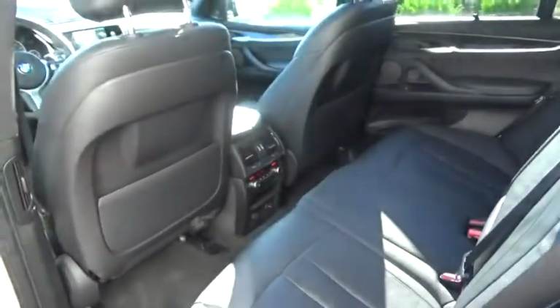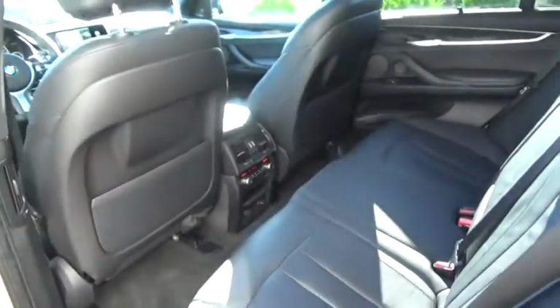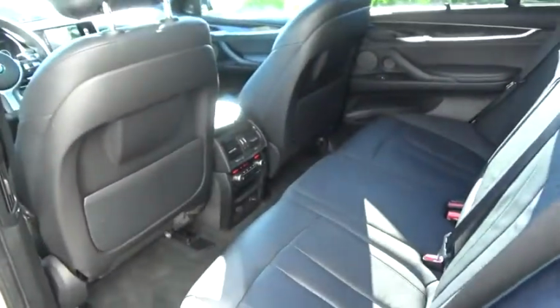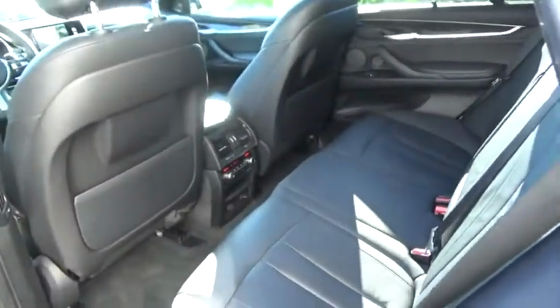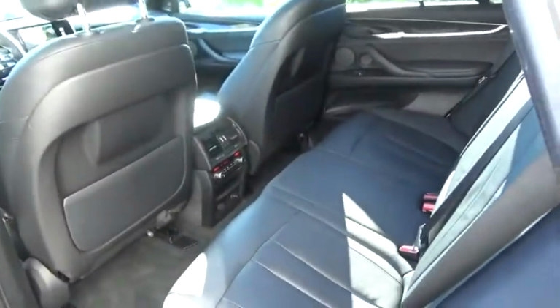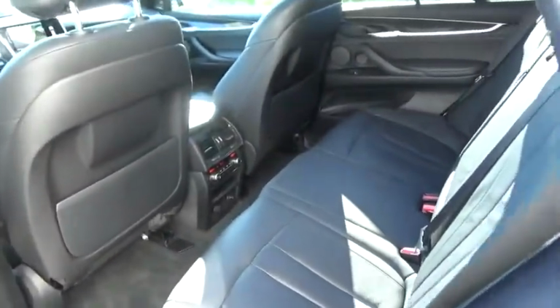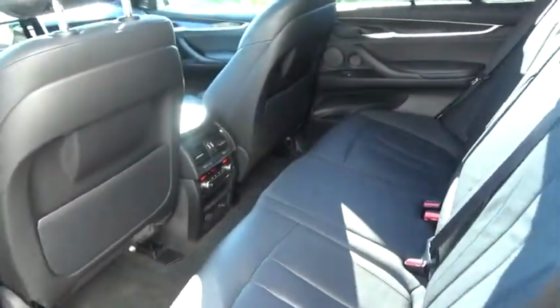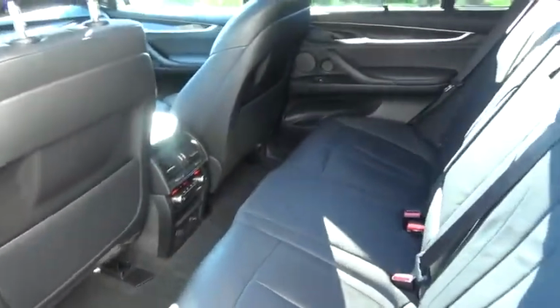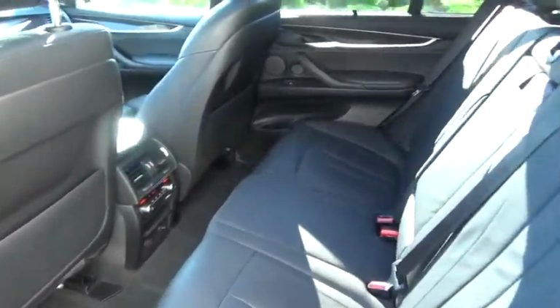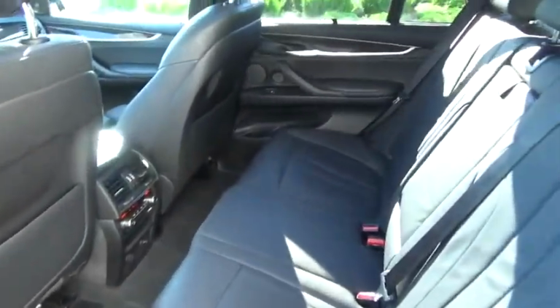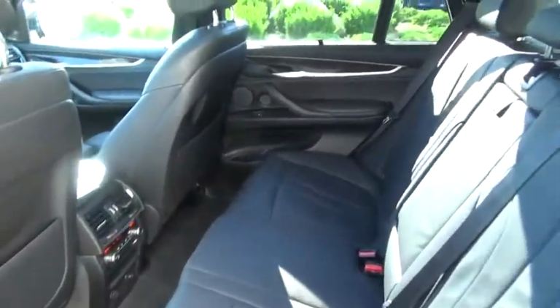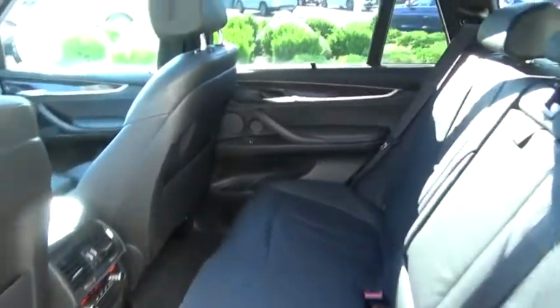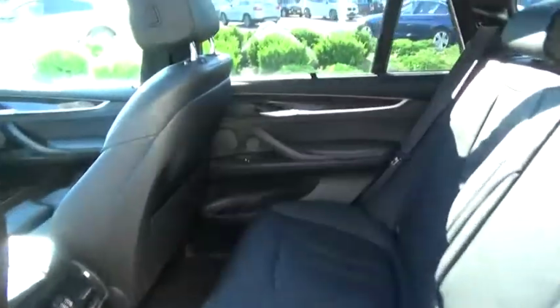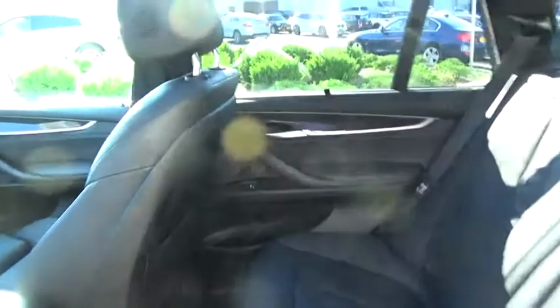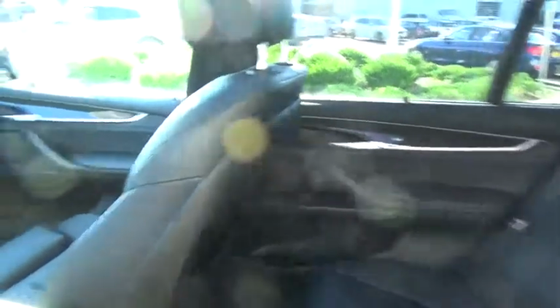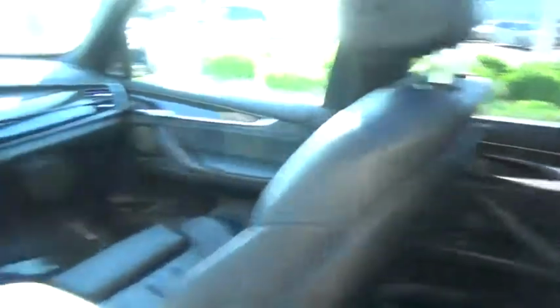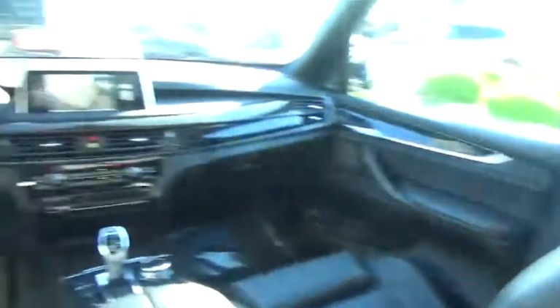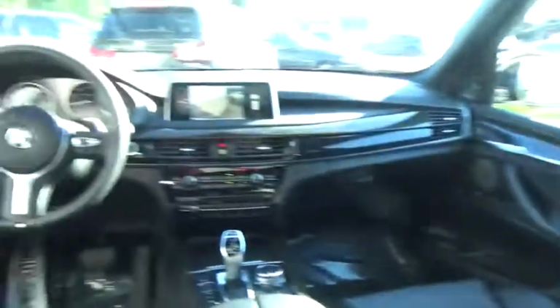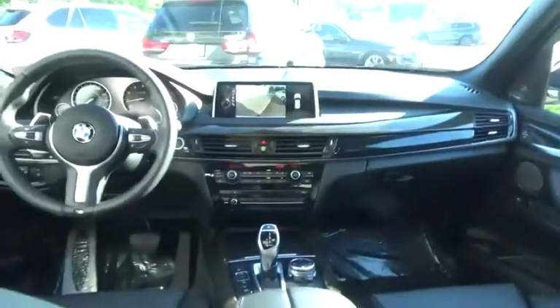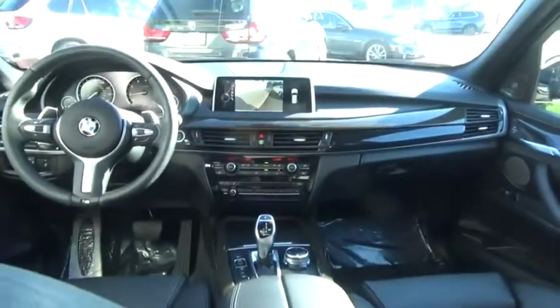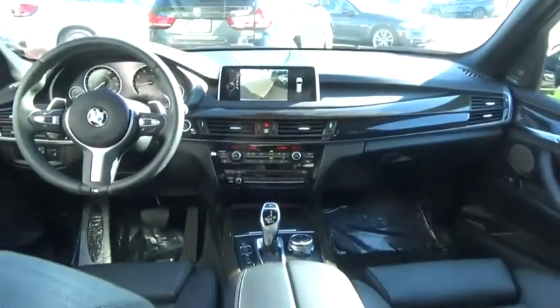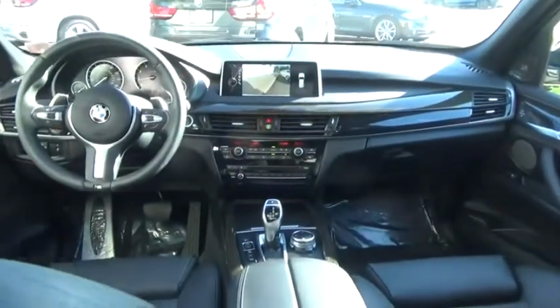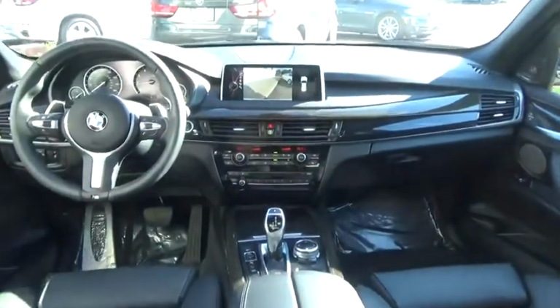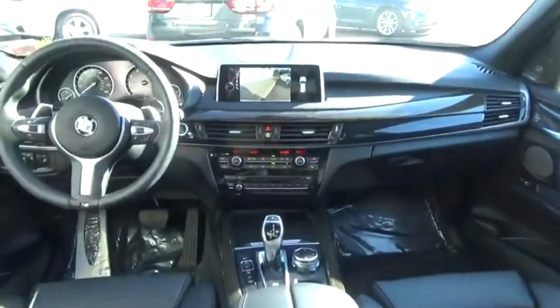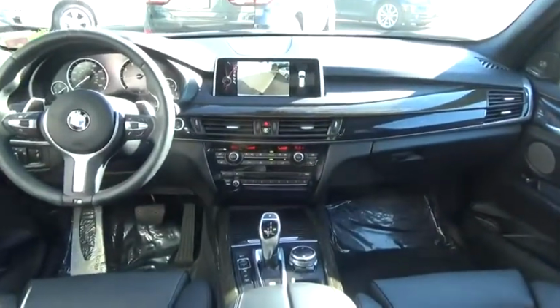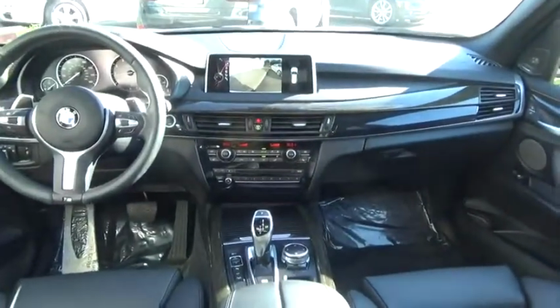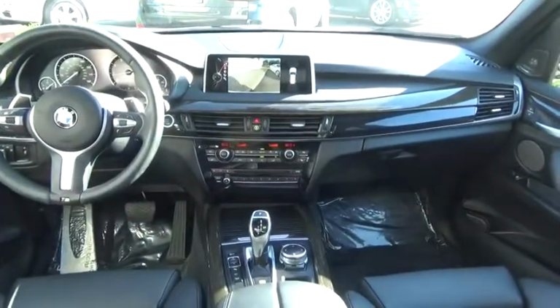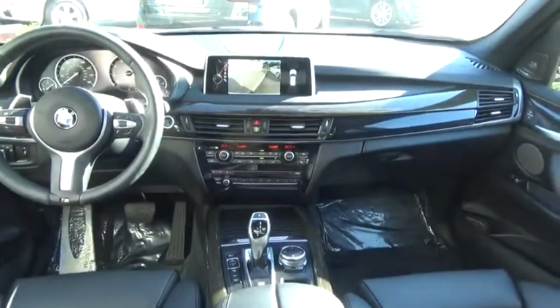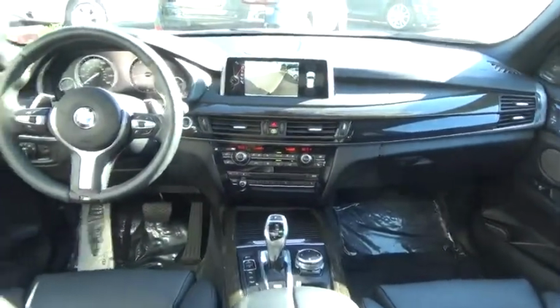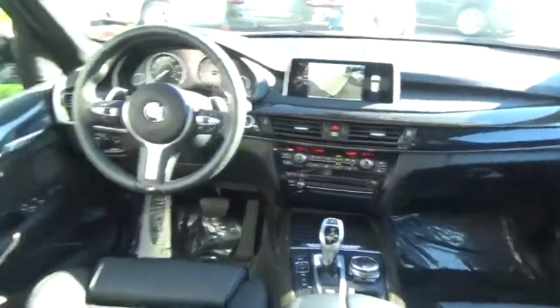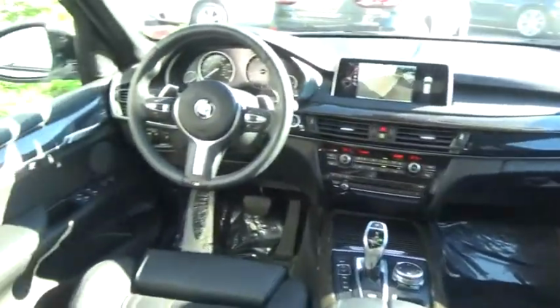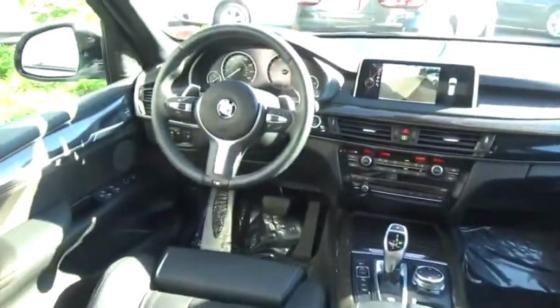Keyless entry, navigation system, traction control, stability control, power passenger seat, lane departure warning, and Bluetooth.